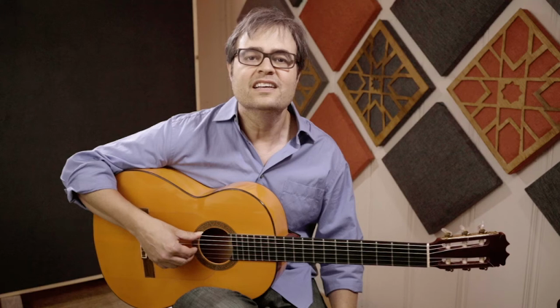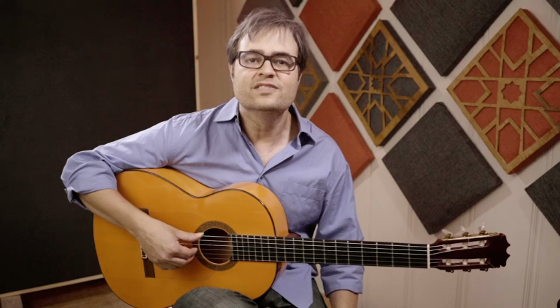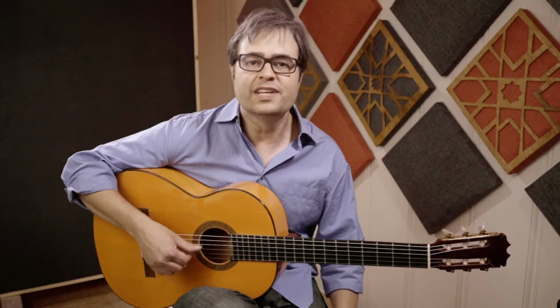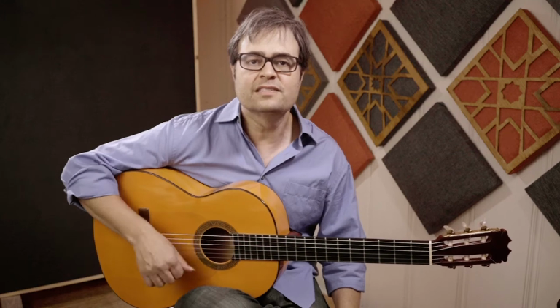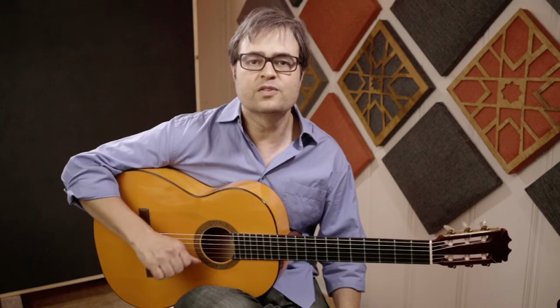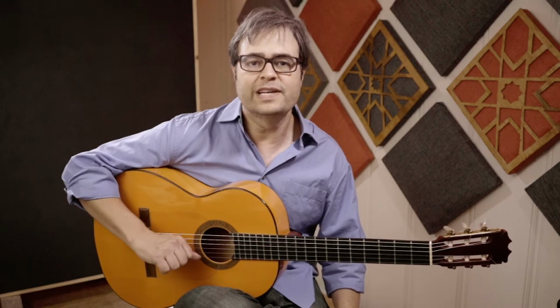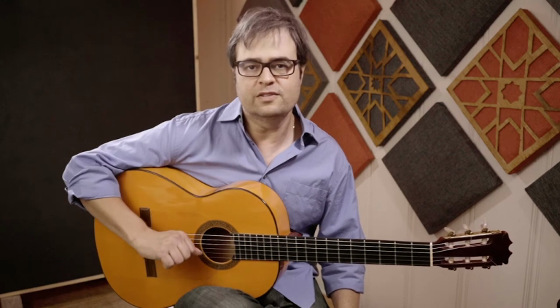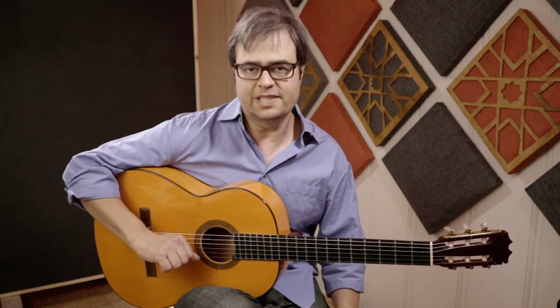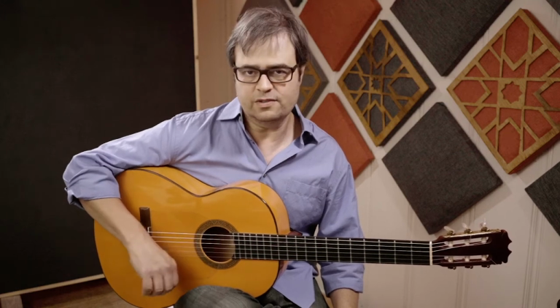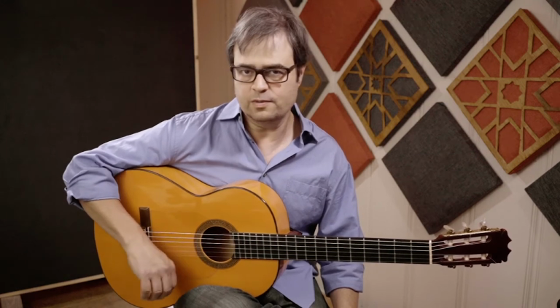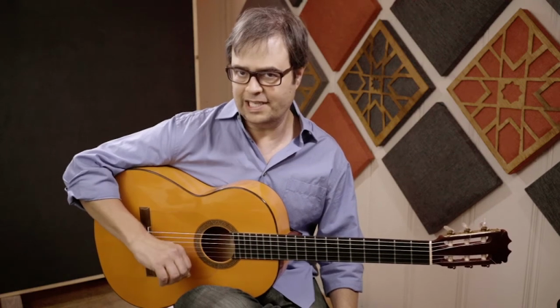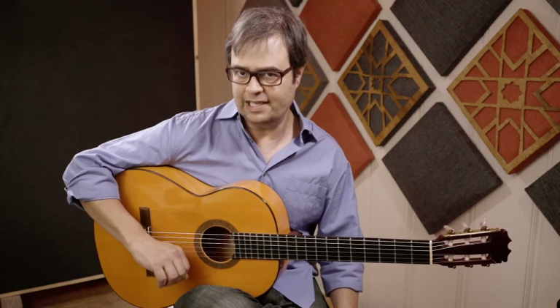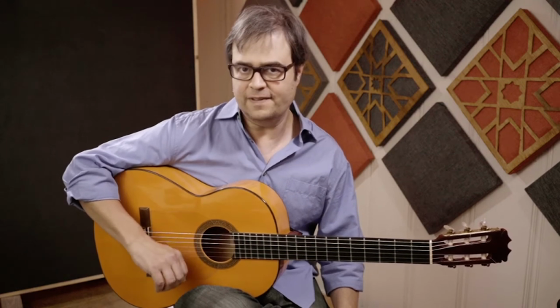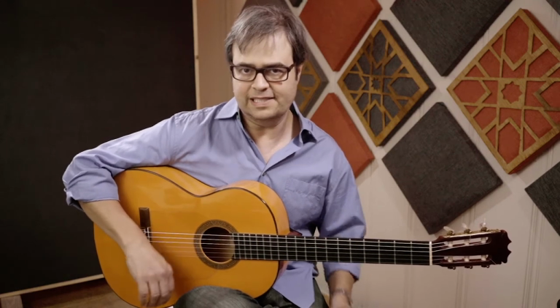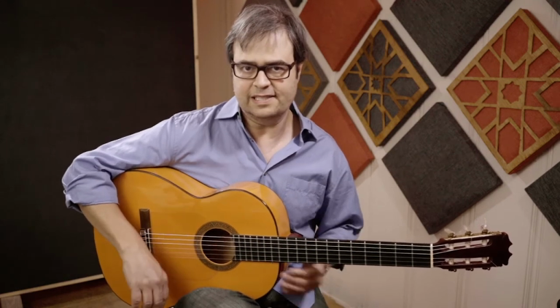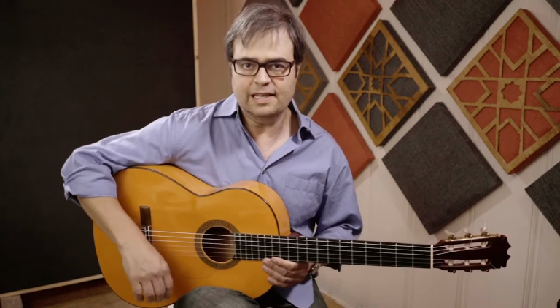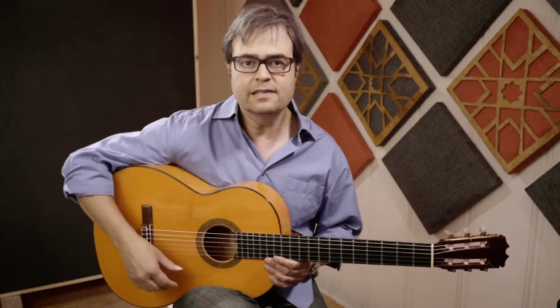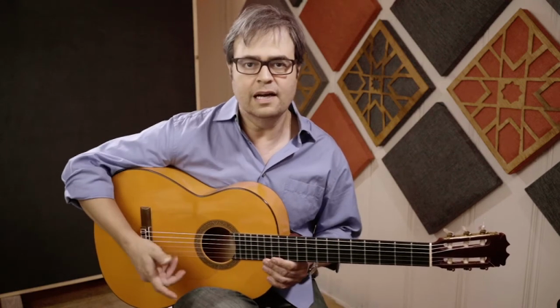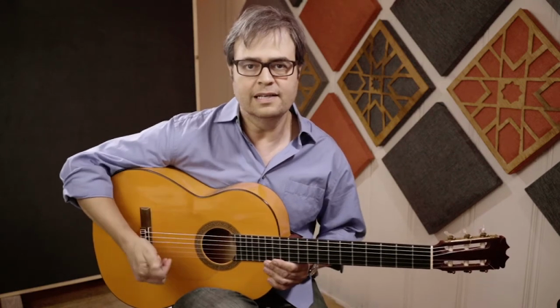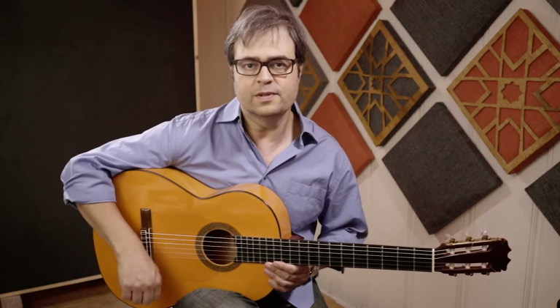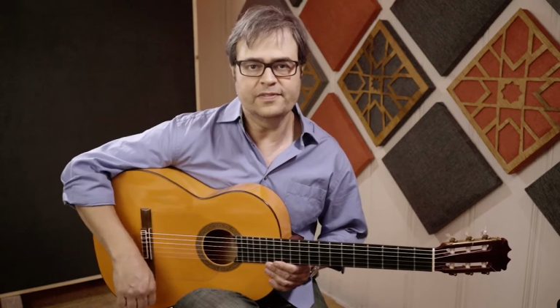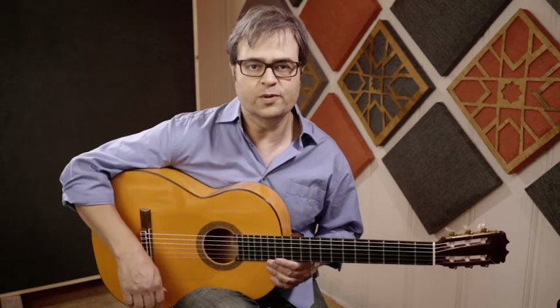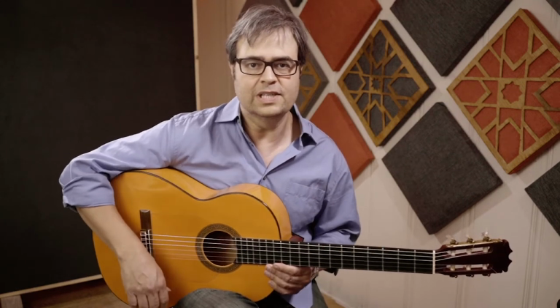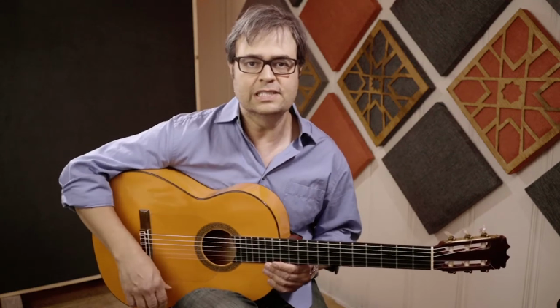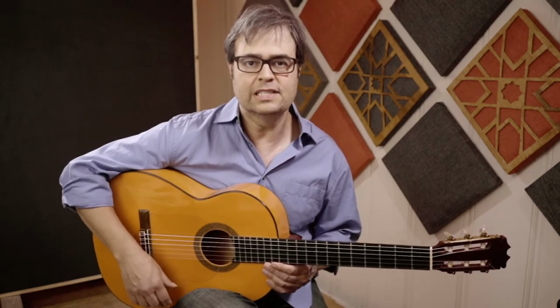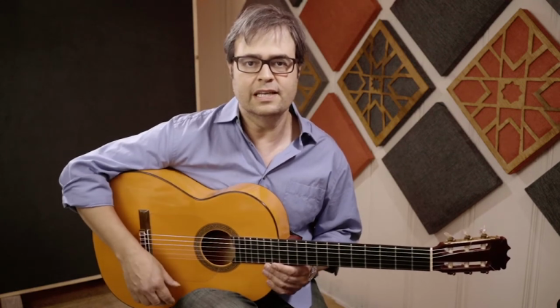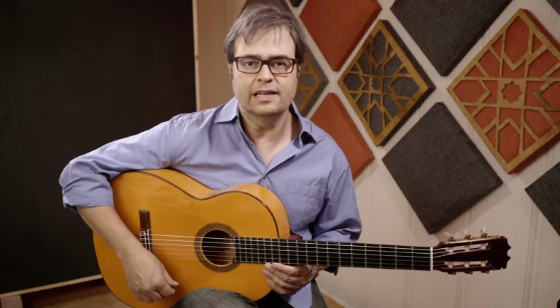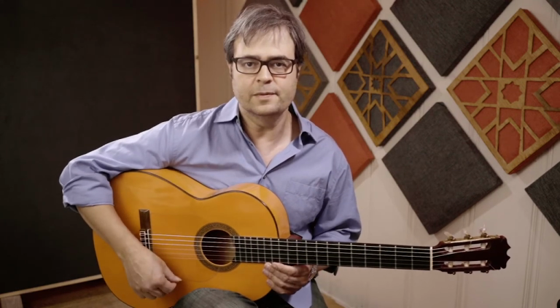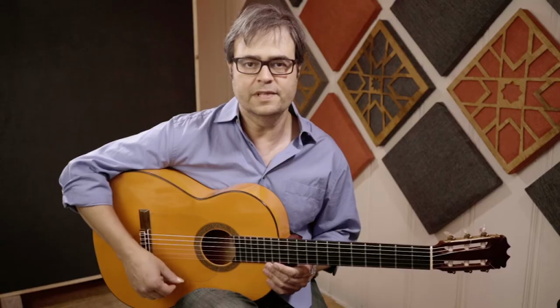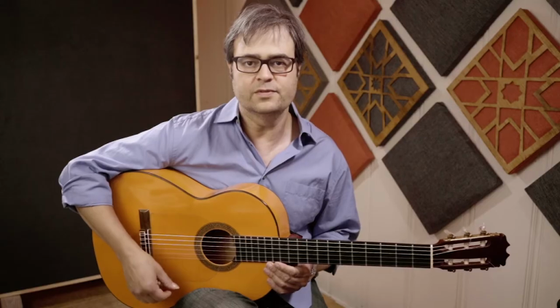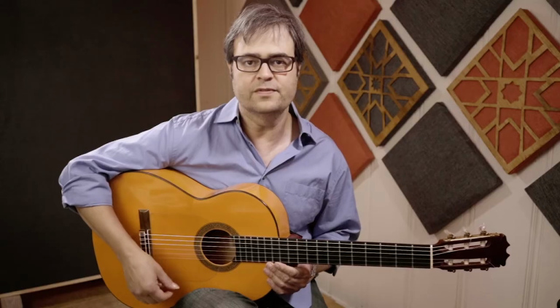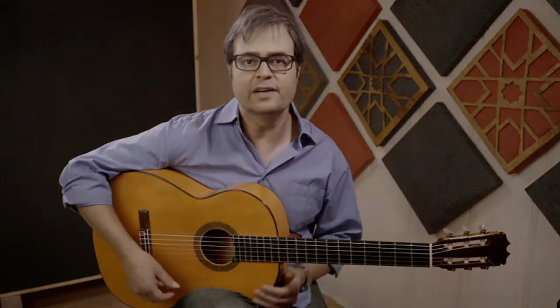So here's a great Tomatito Buleria falsetta. It's one of my favorite ones, and I've been playing this one forever.